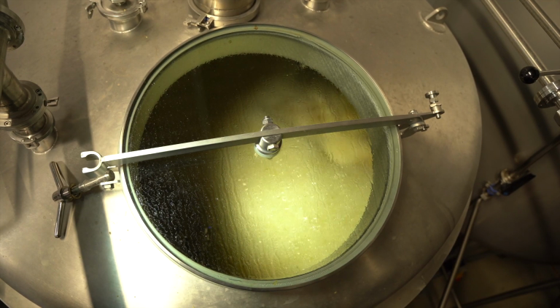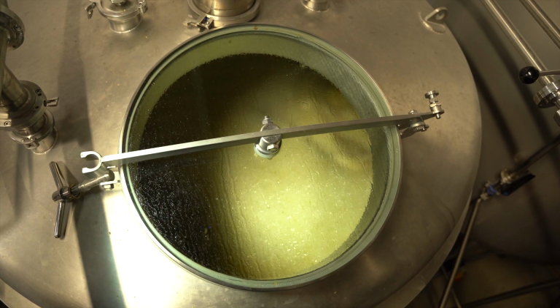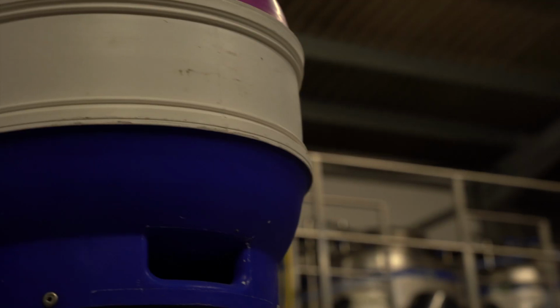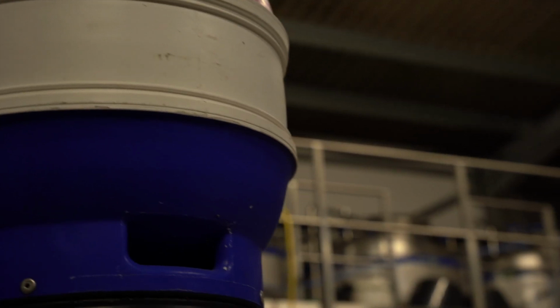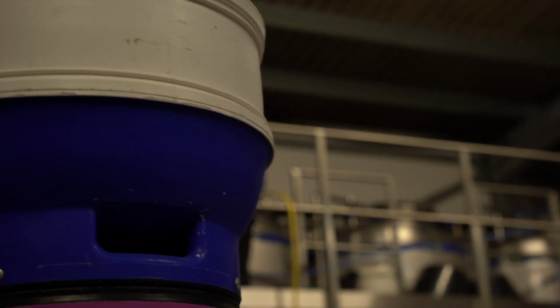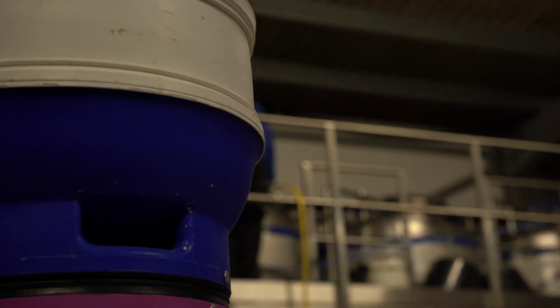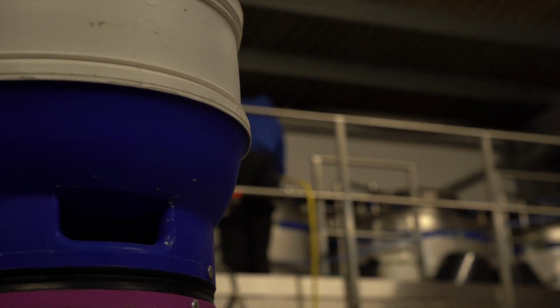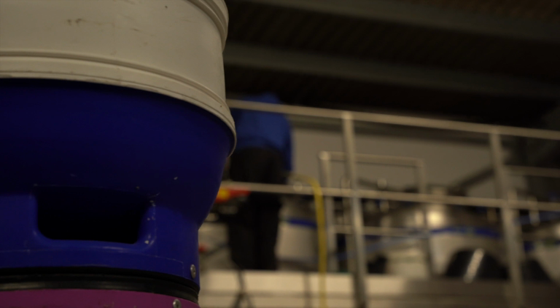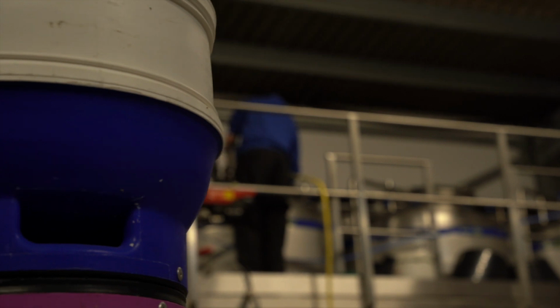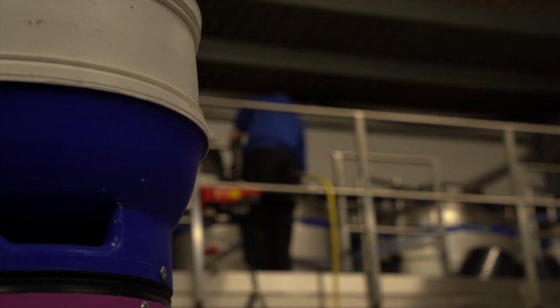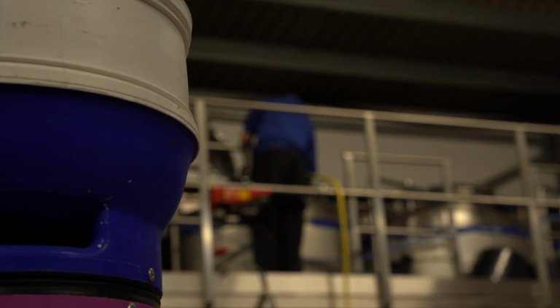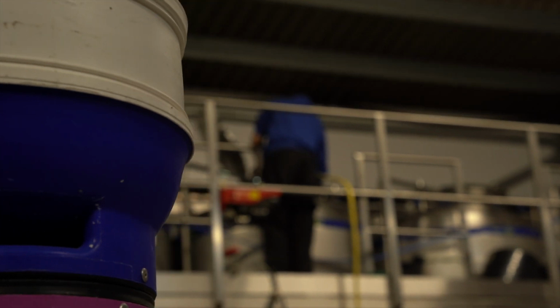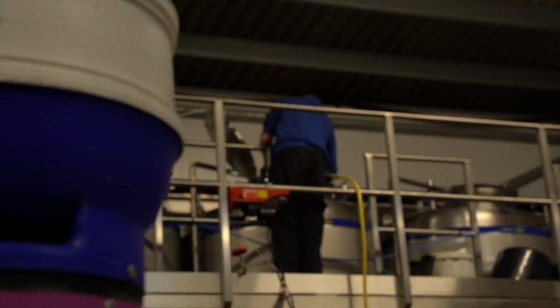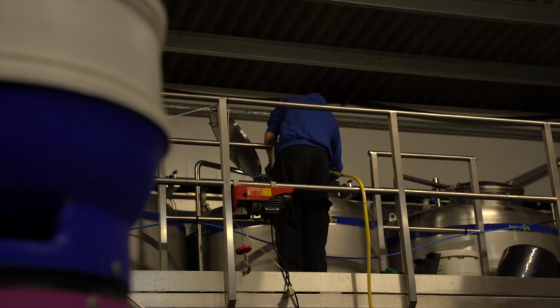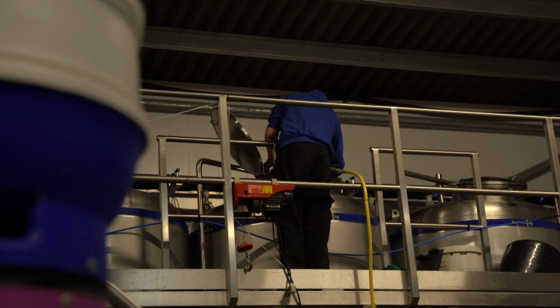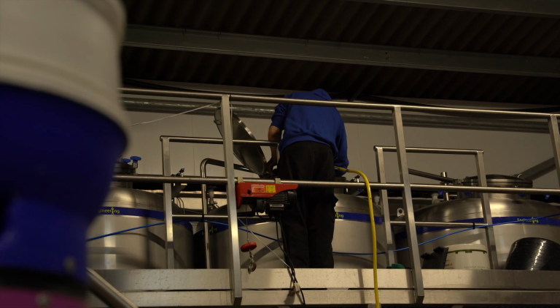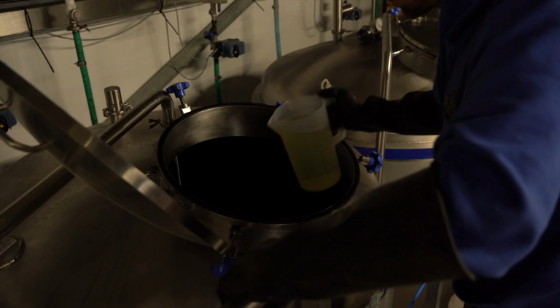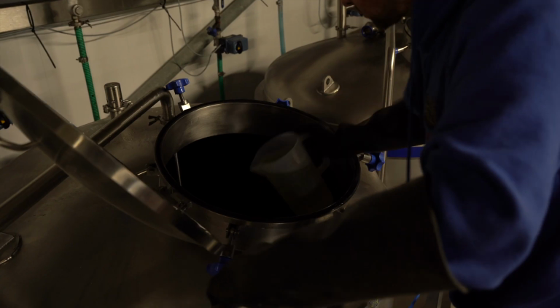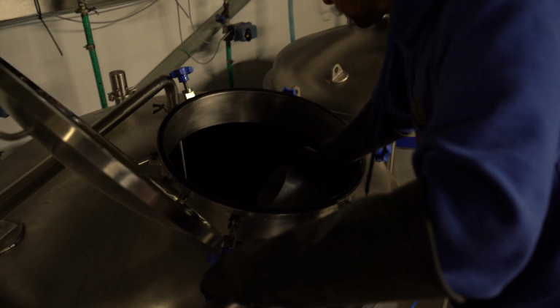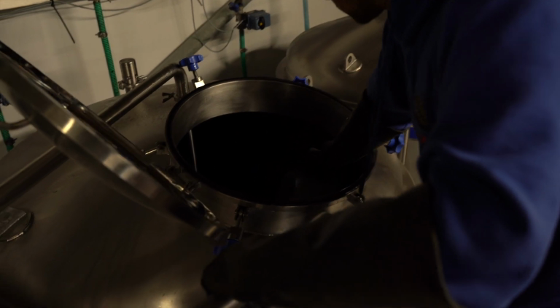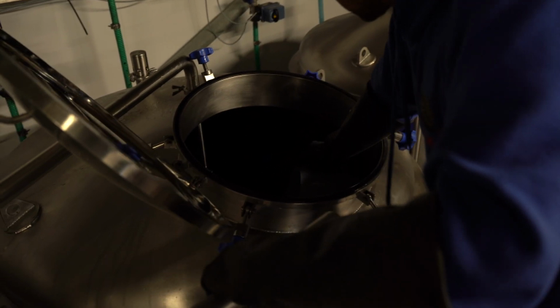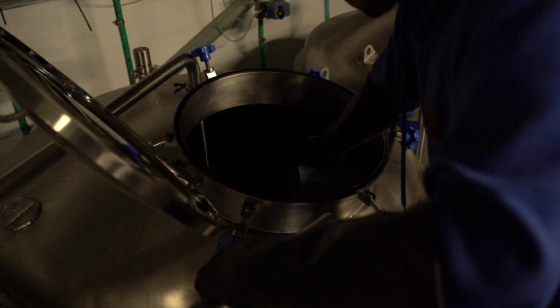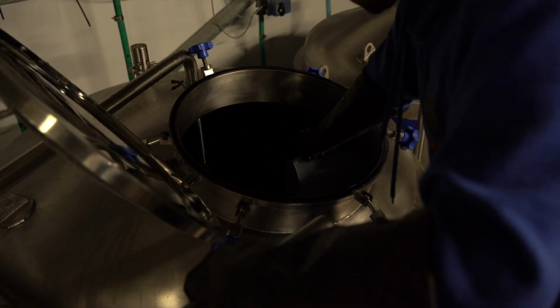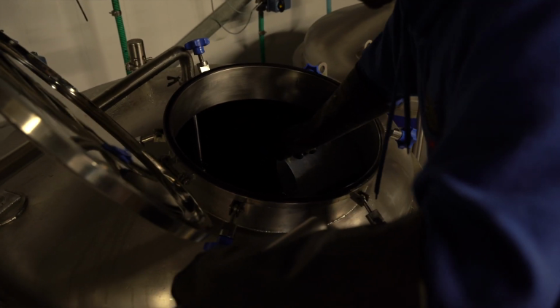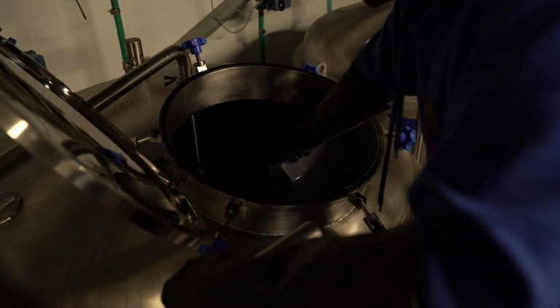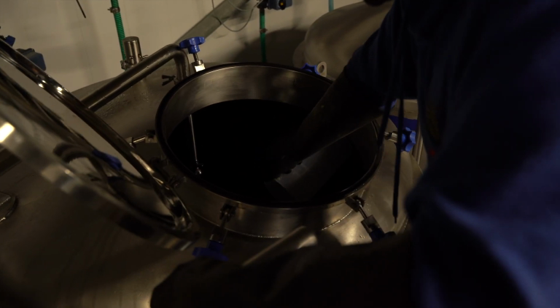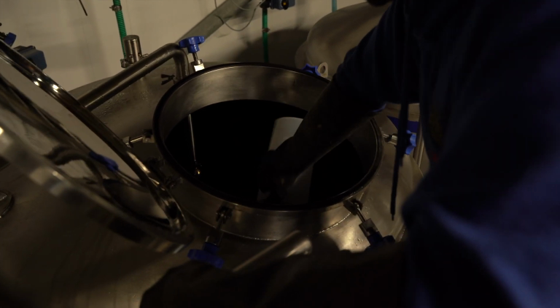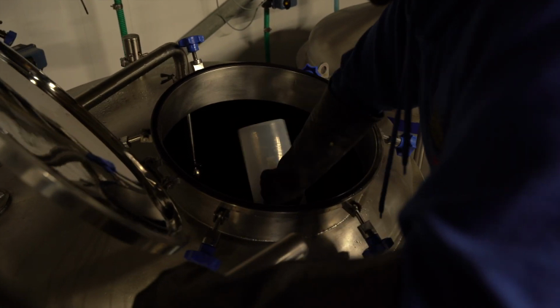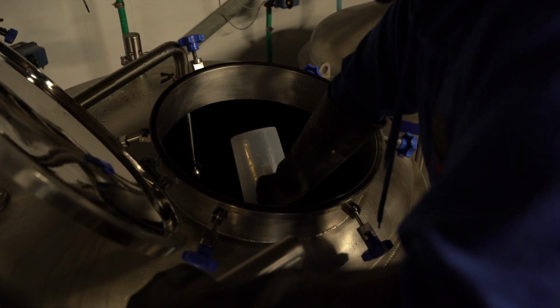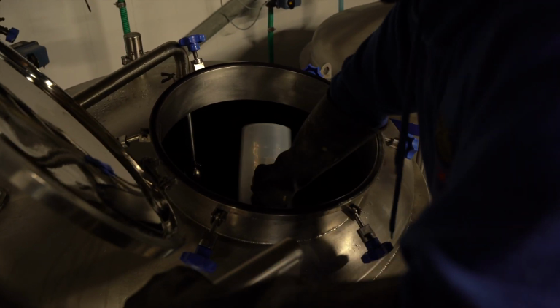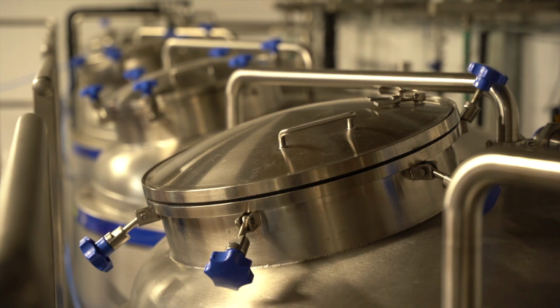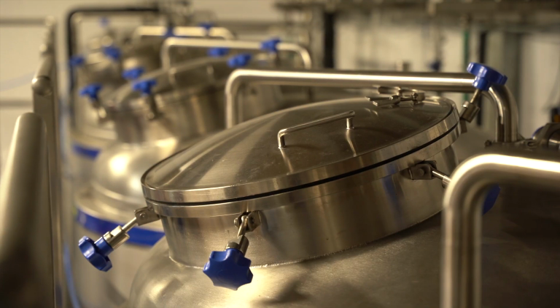We then need to get ready for the transfer into the fermentation vessels. The beer then needs to ferment, which normally takes around about four days.